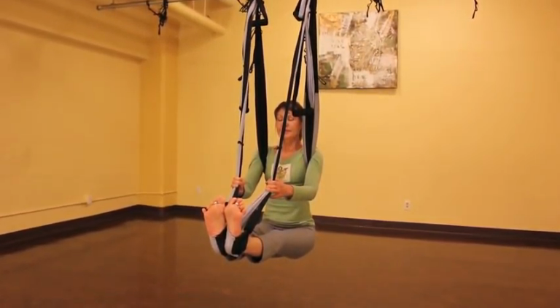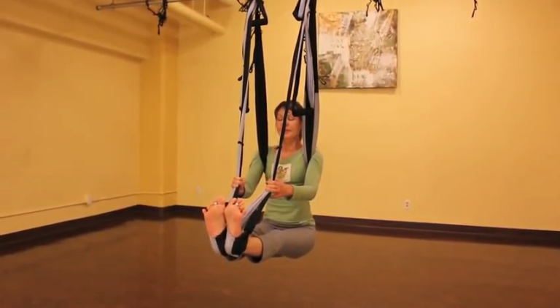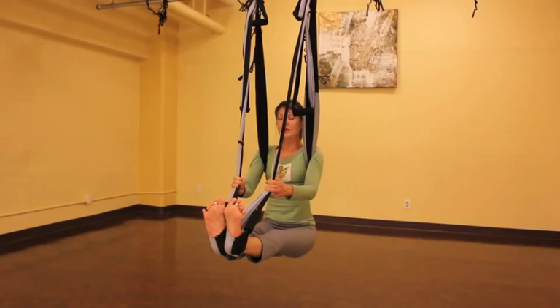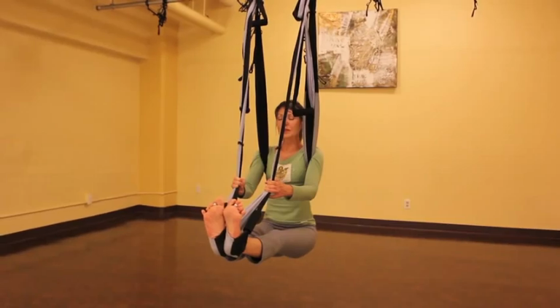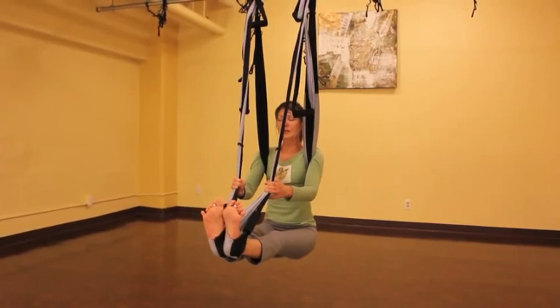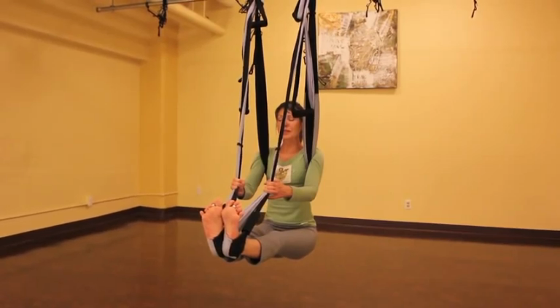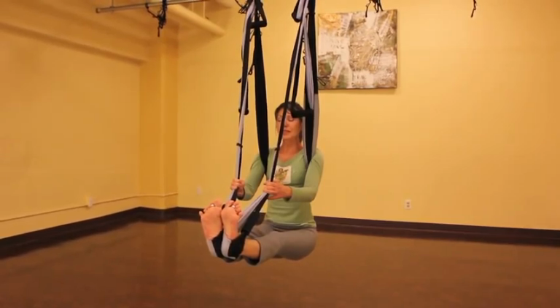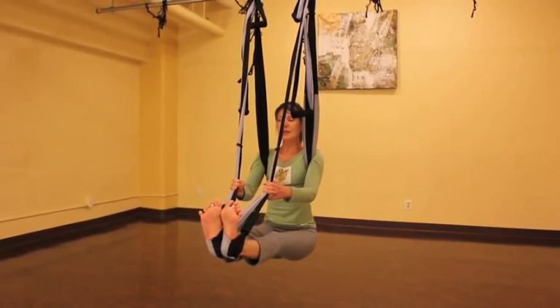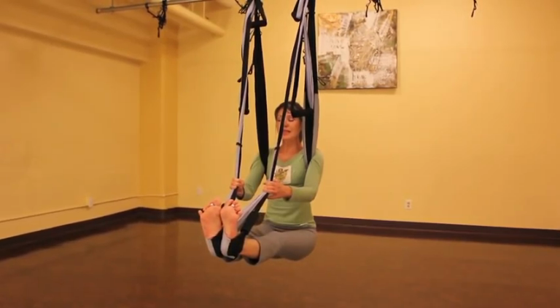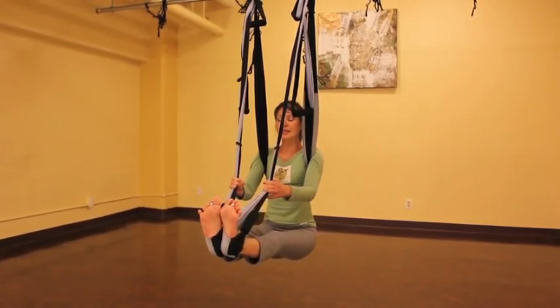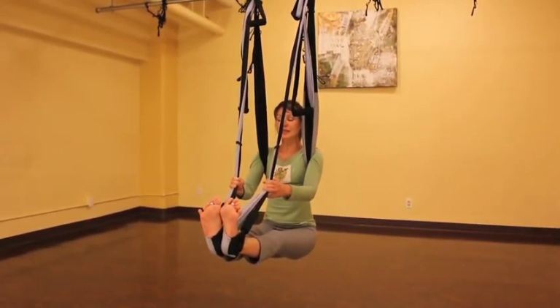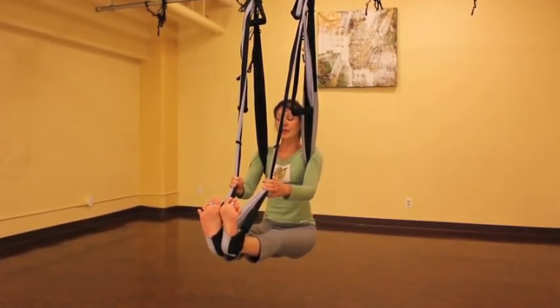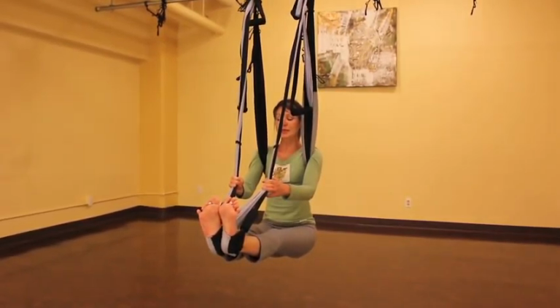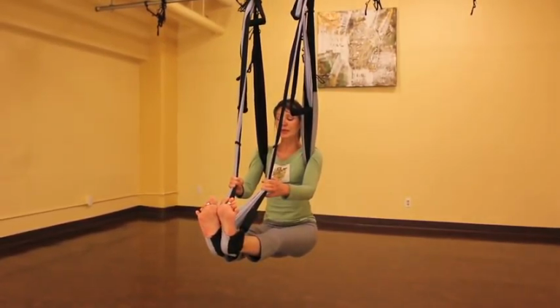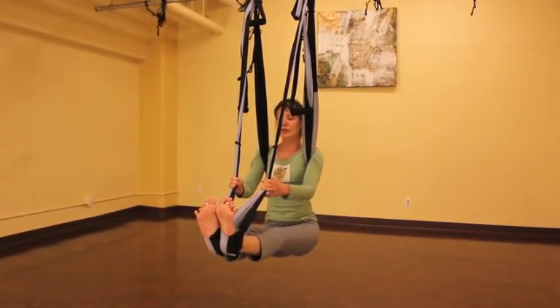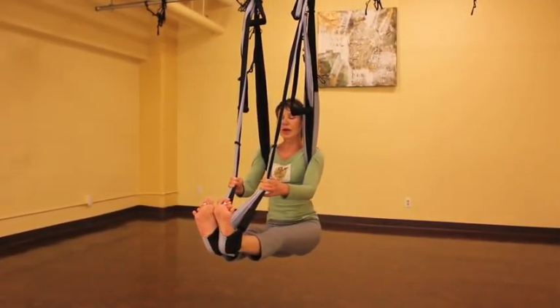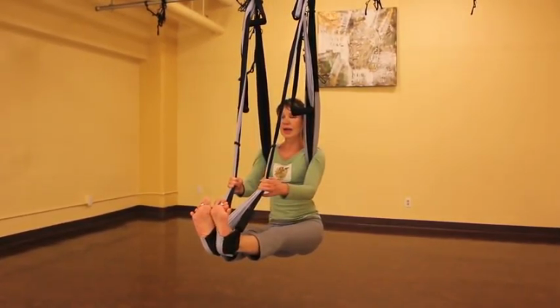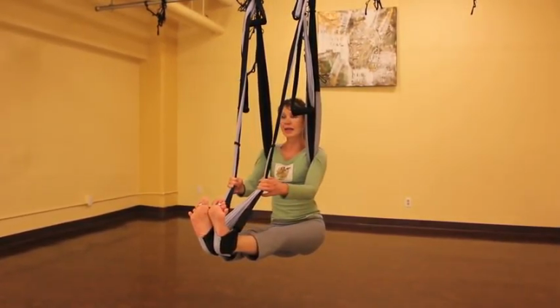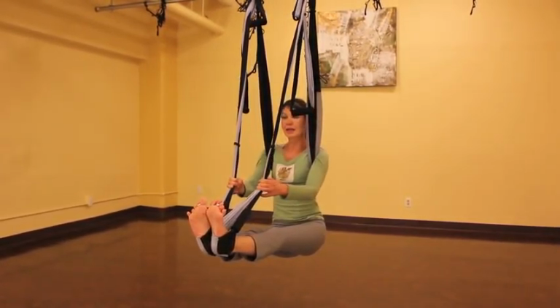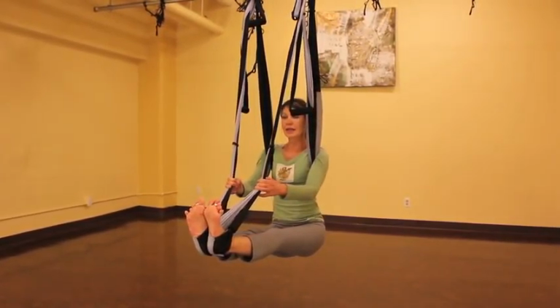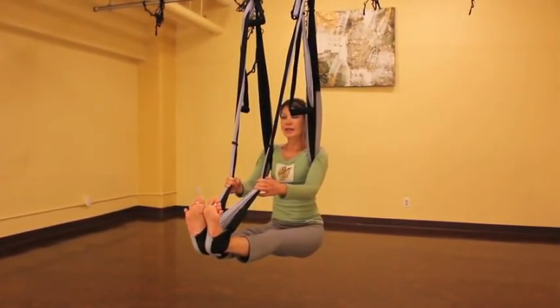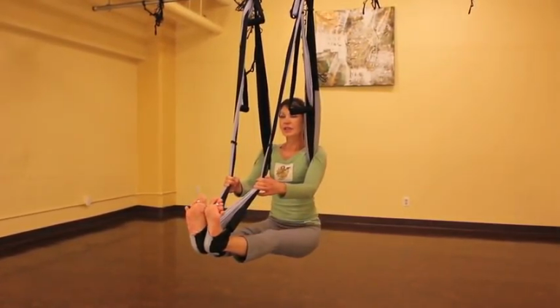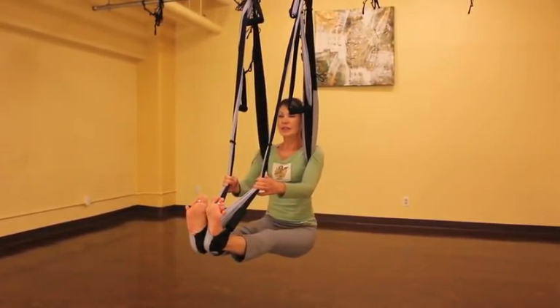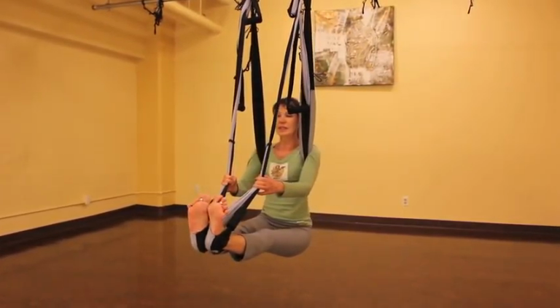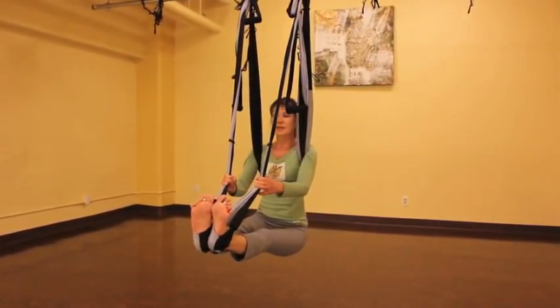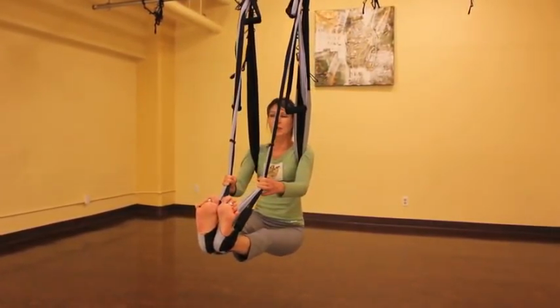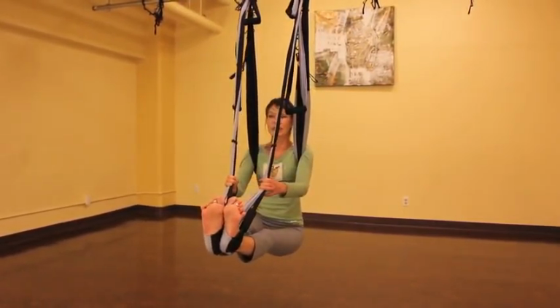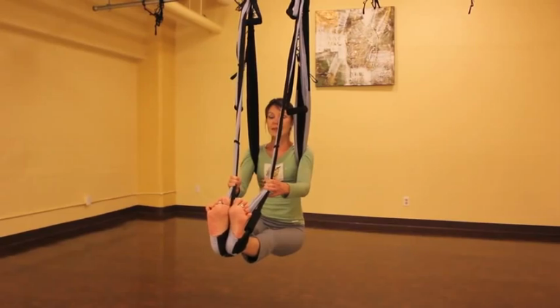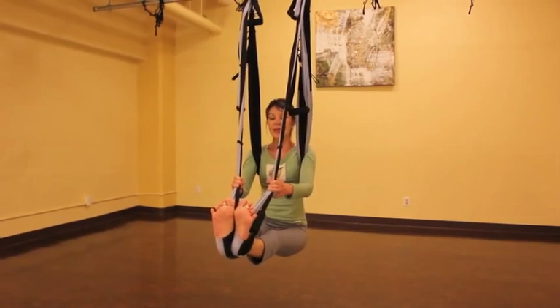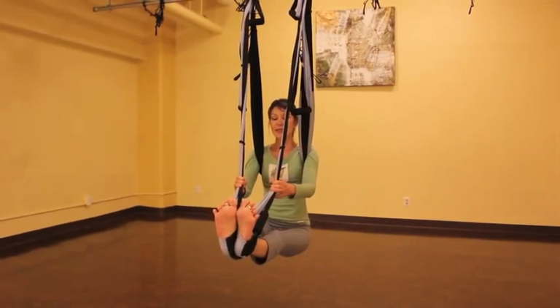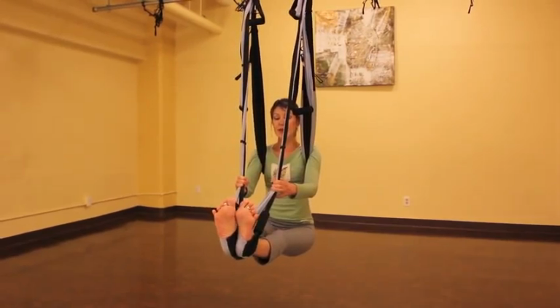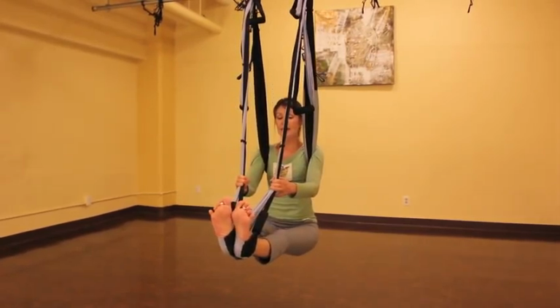If you want to release some of the tightness in your hips, you can try gently lifting one hip at a time.